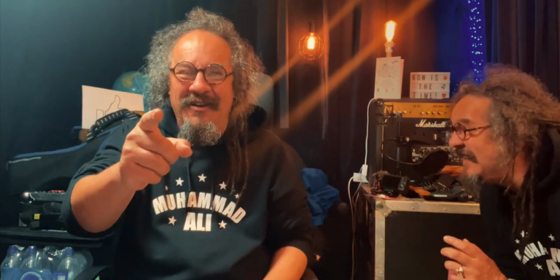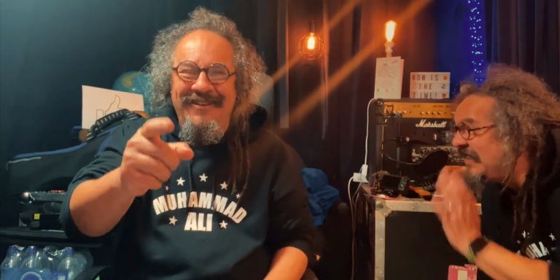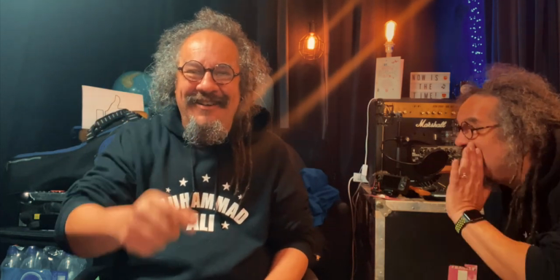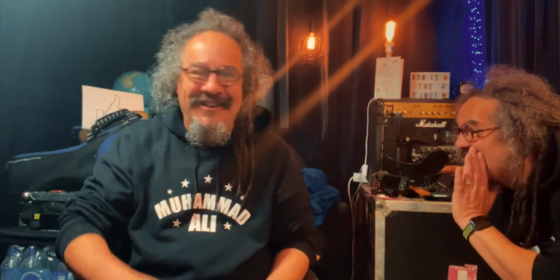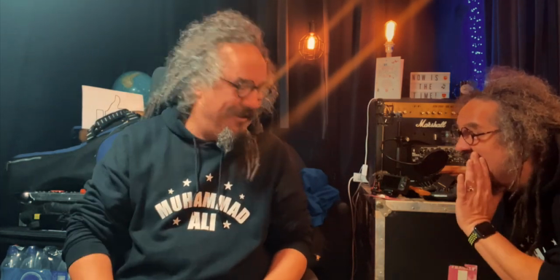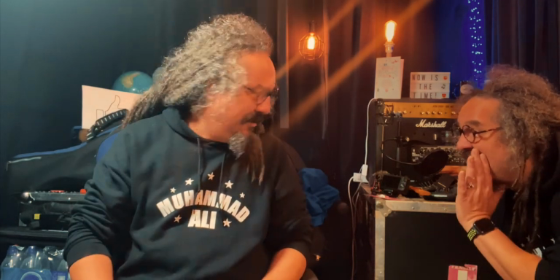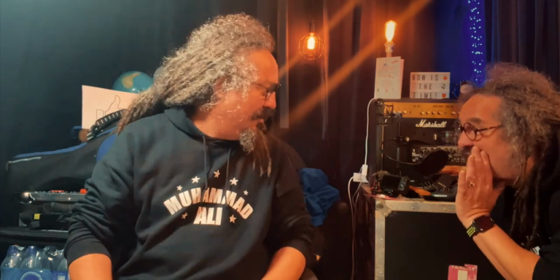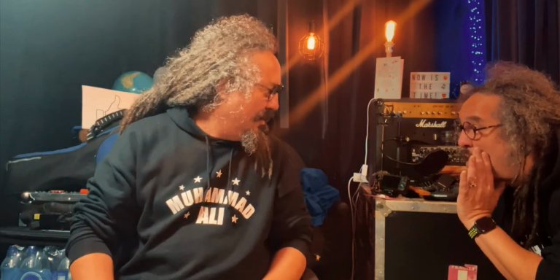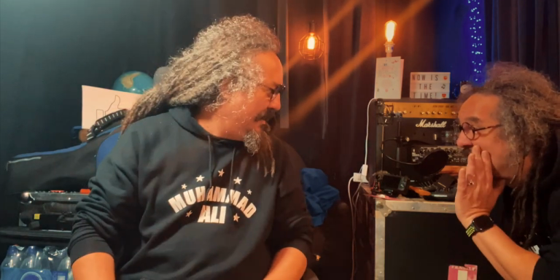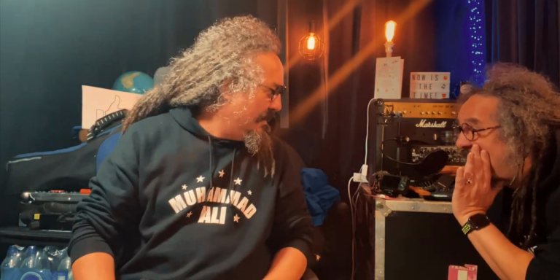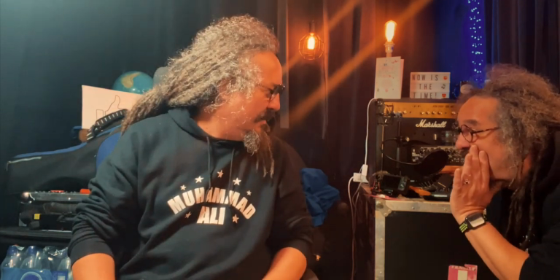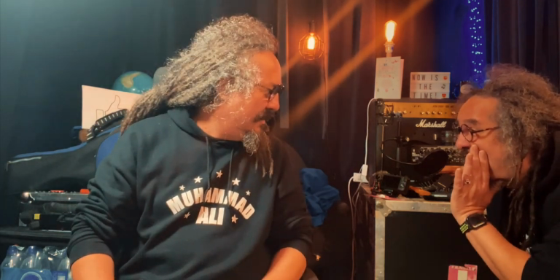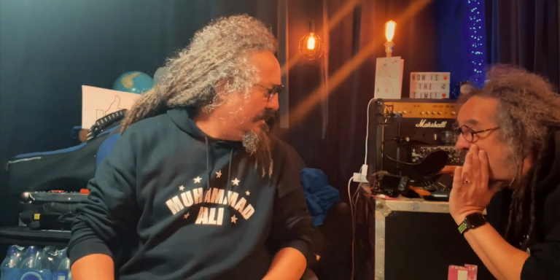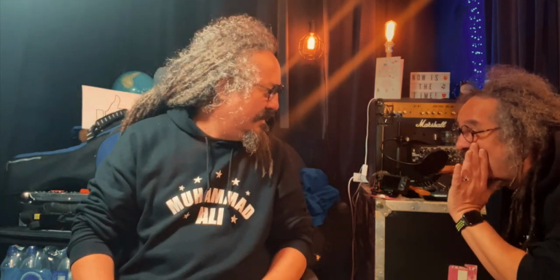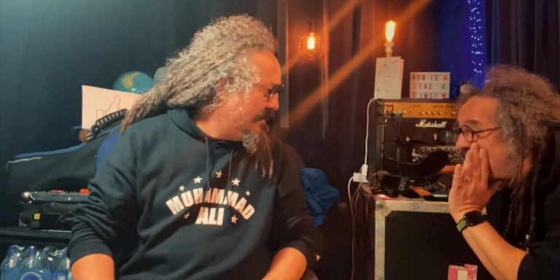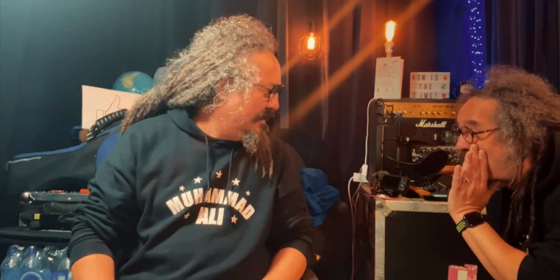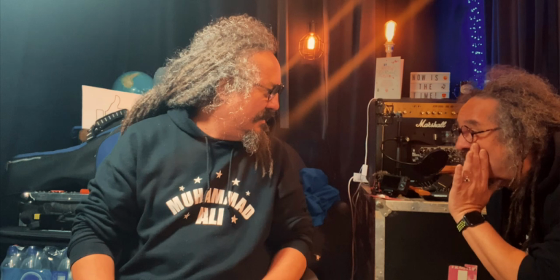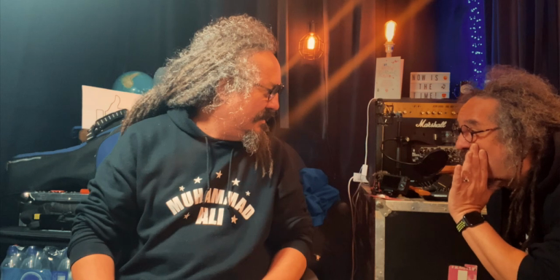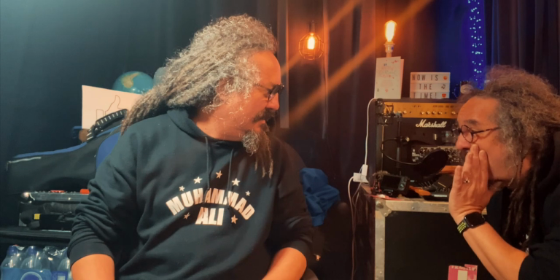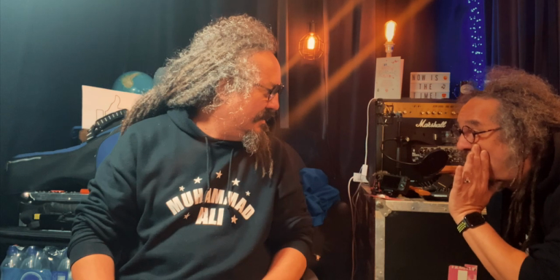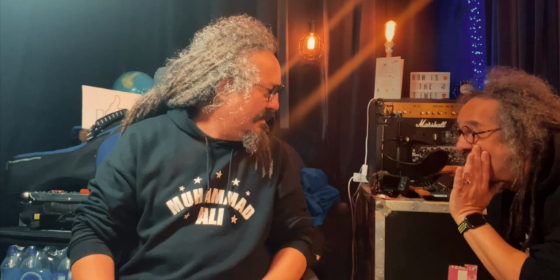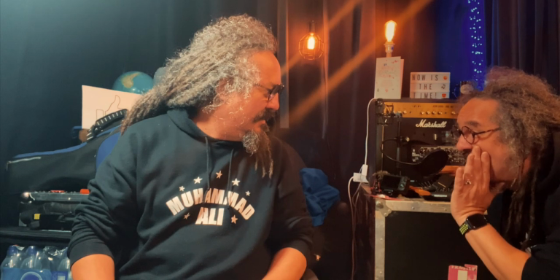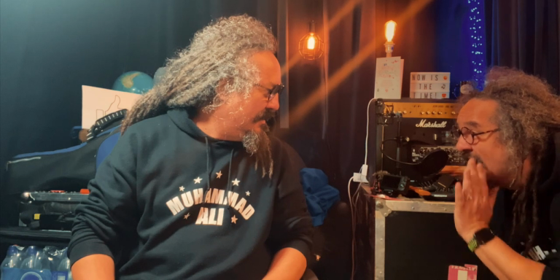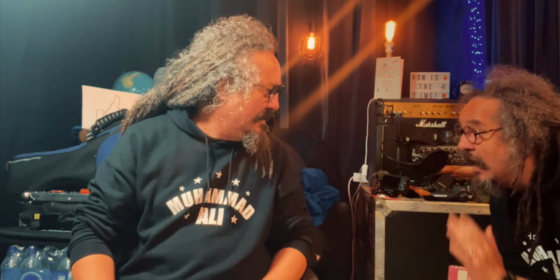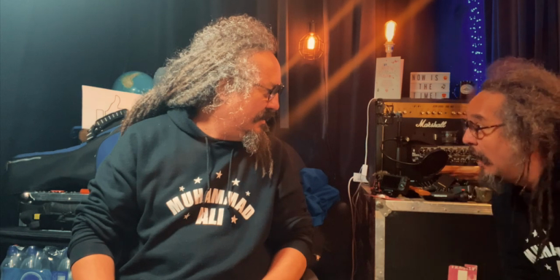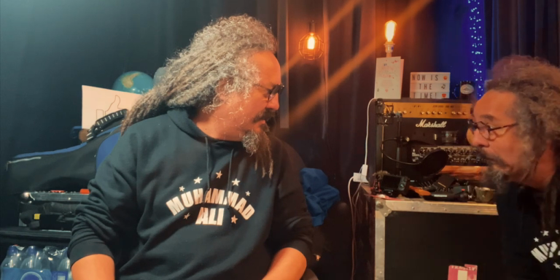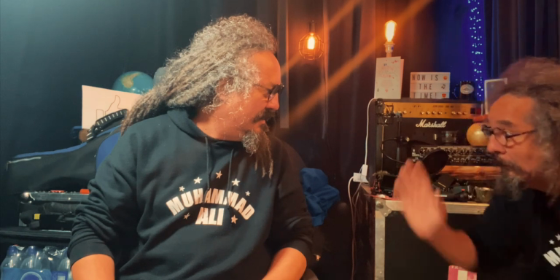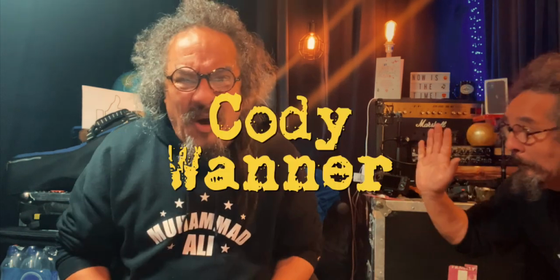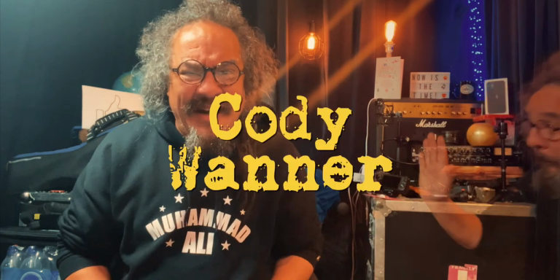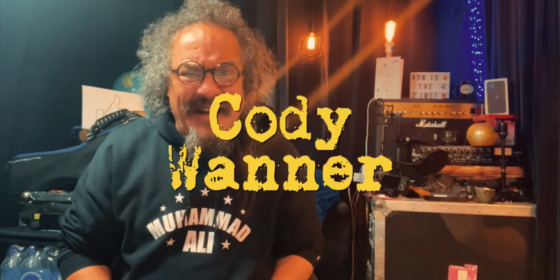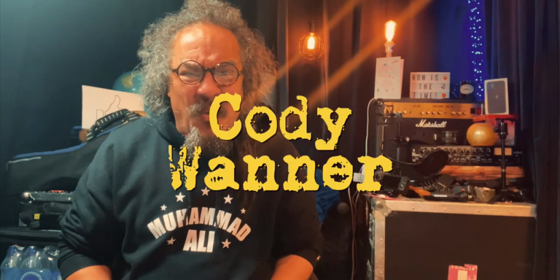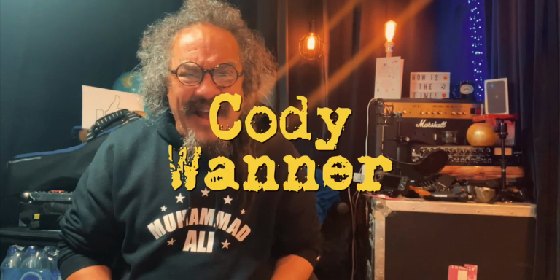Hey, Sonny — Cody did a video on the iPhone 11 already. Cody did what?